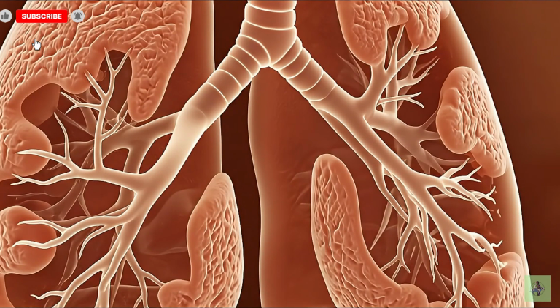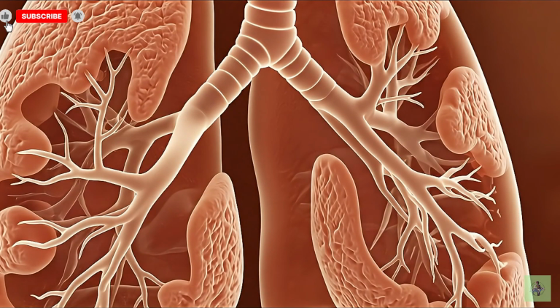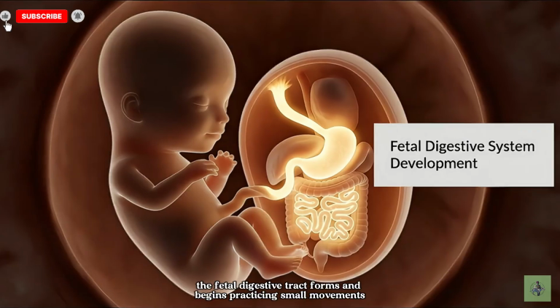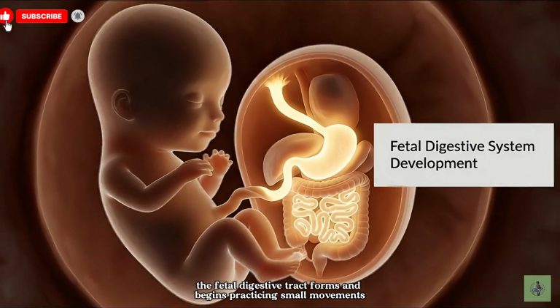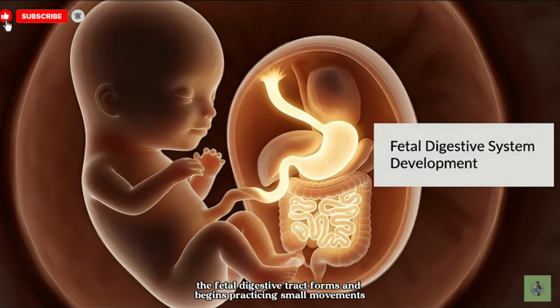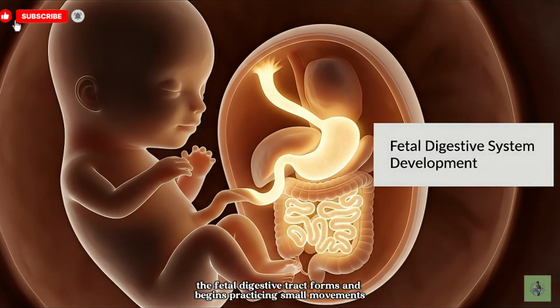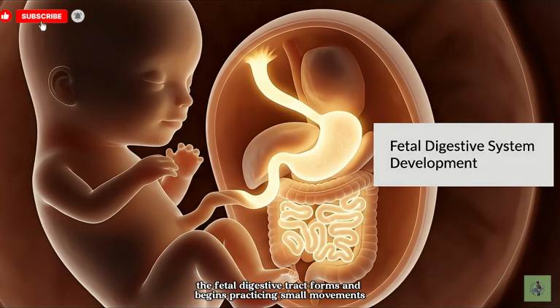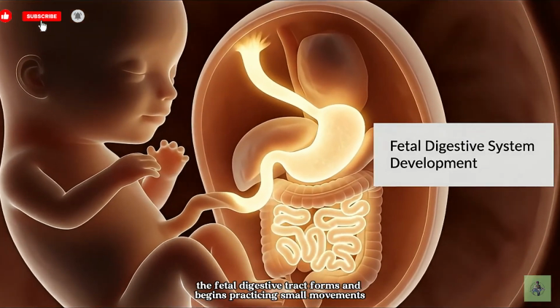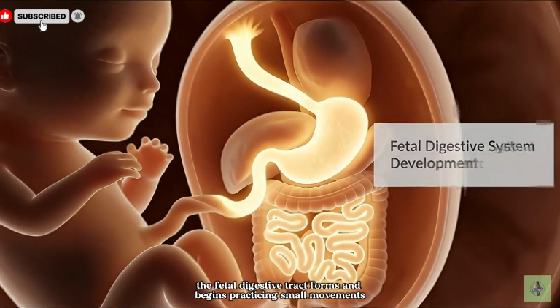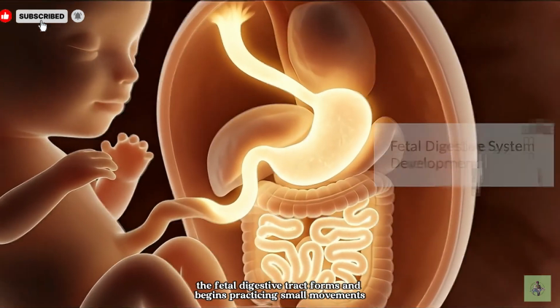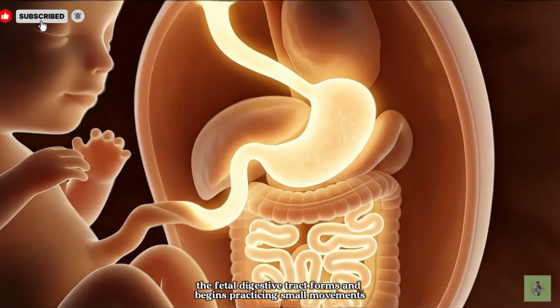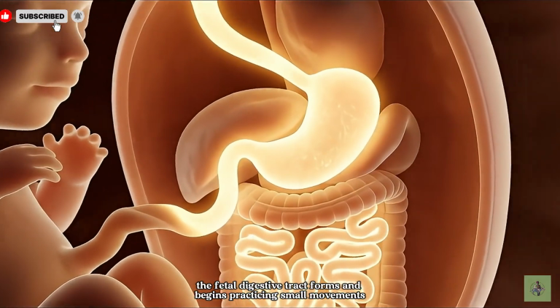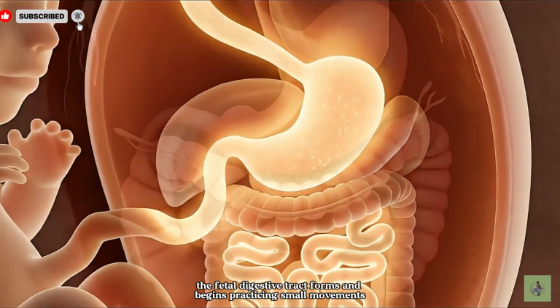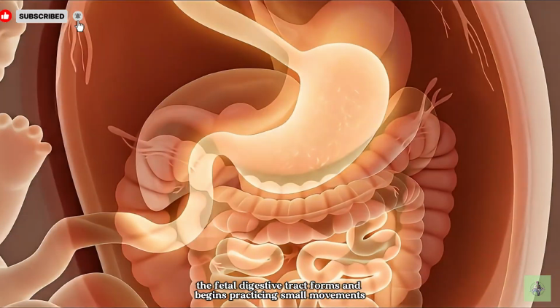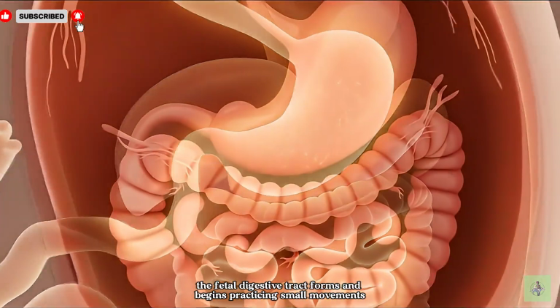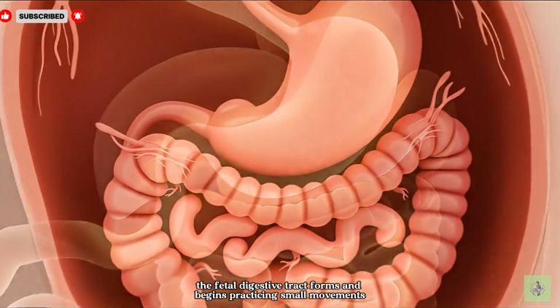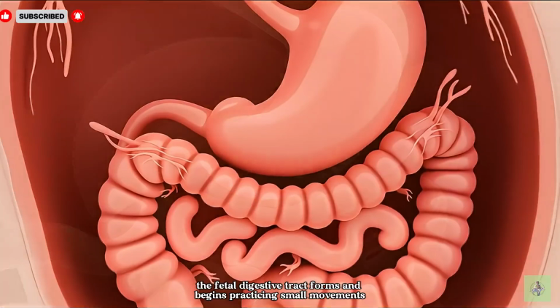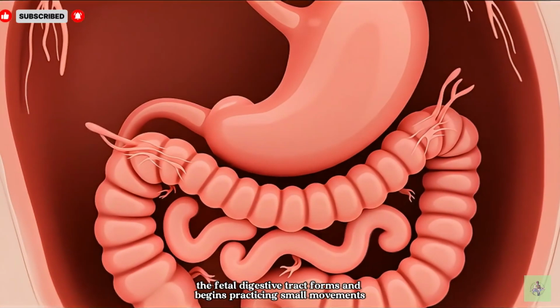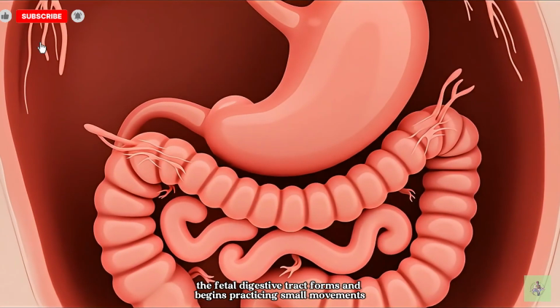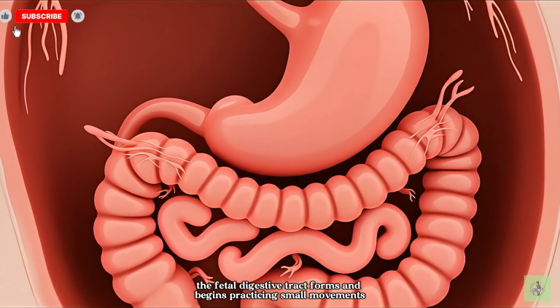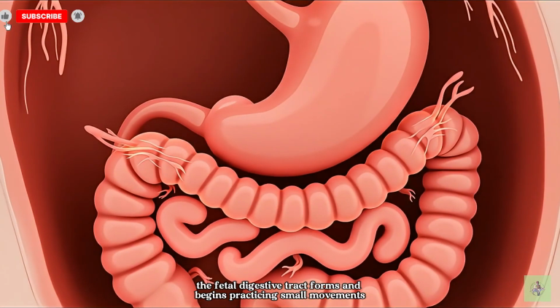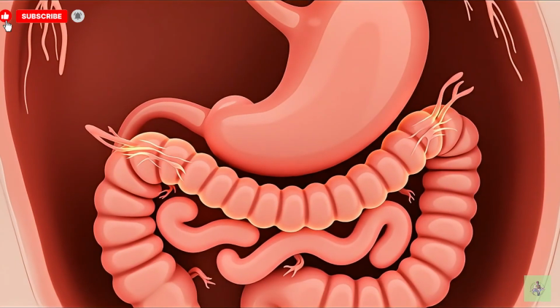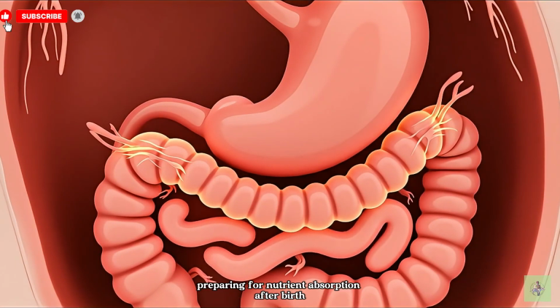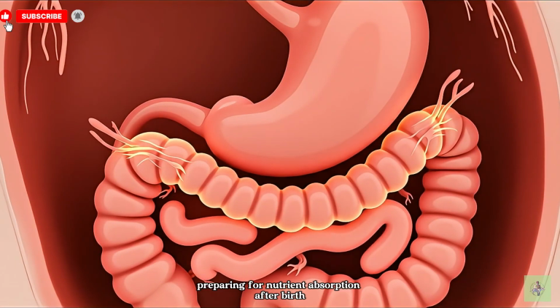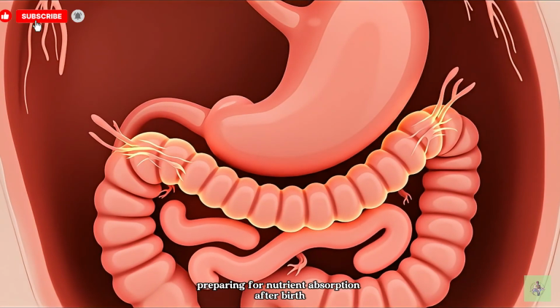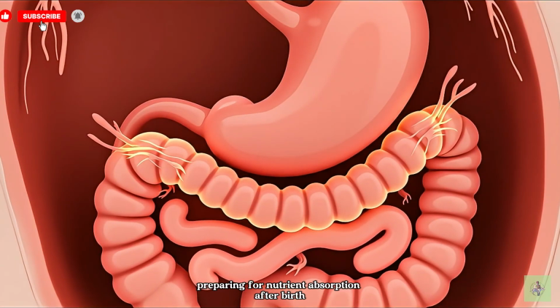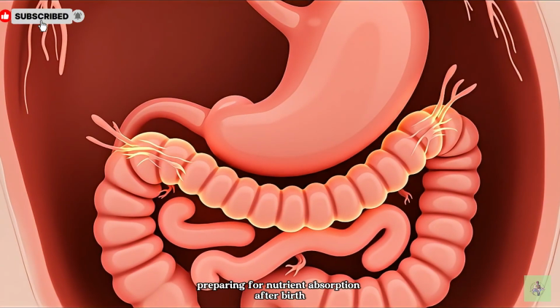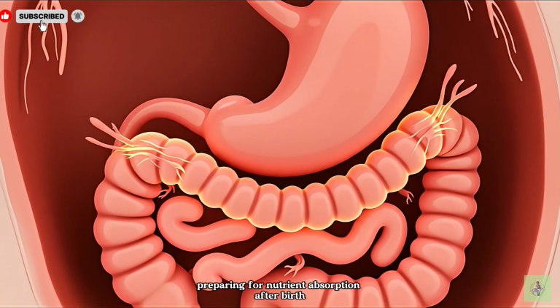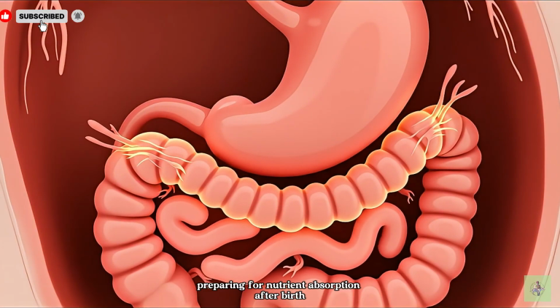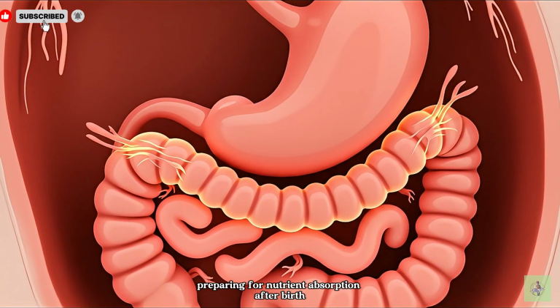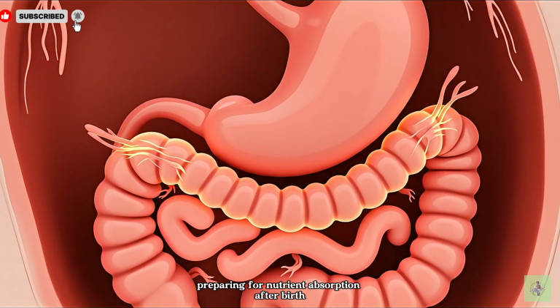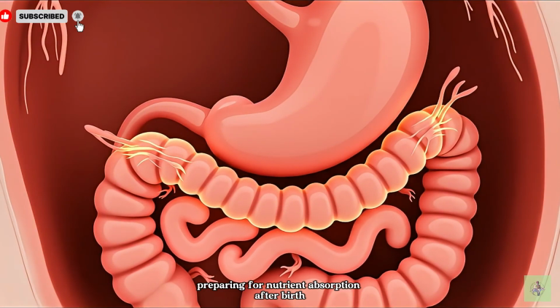The fetal digestive tract forms and begins practicing small movements, preparing for nutrient absorption after birth.